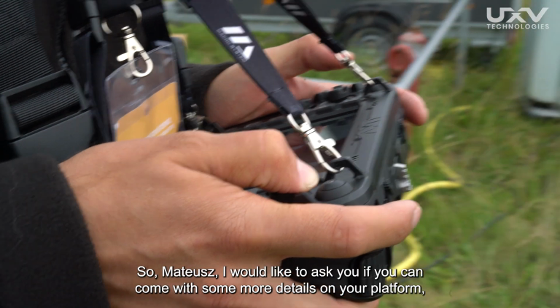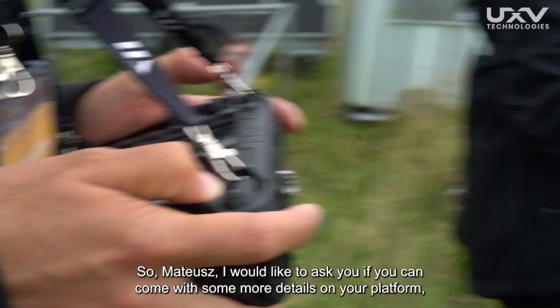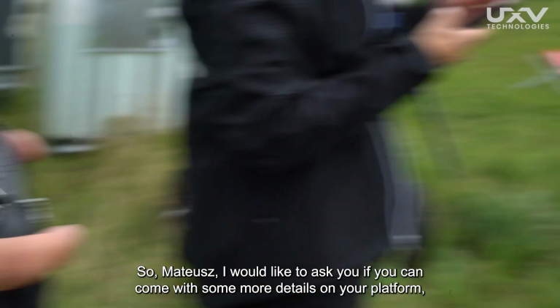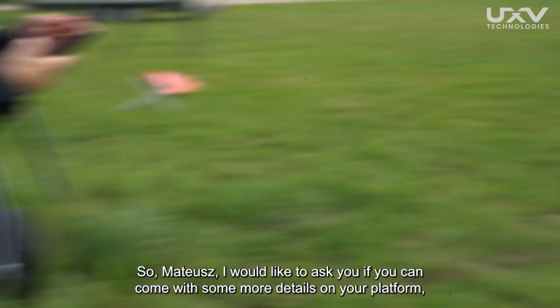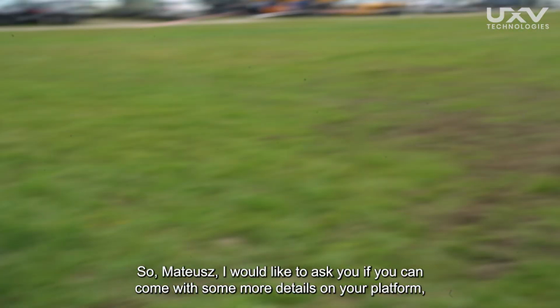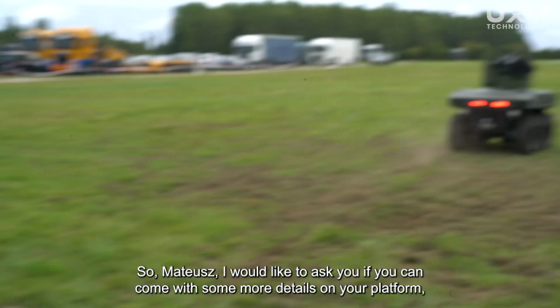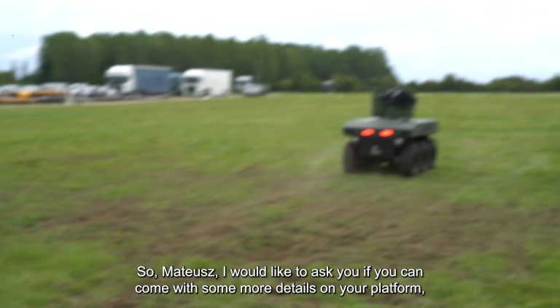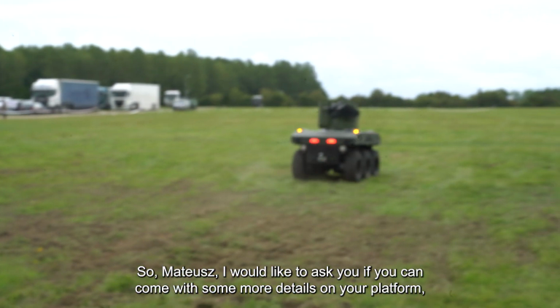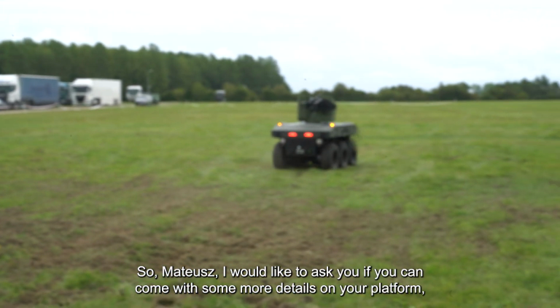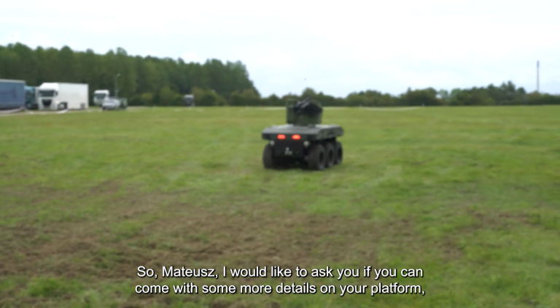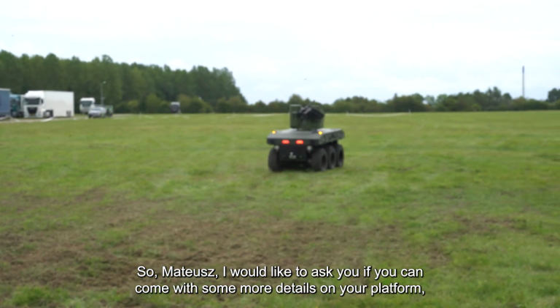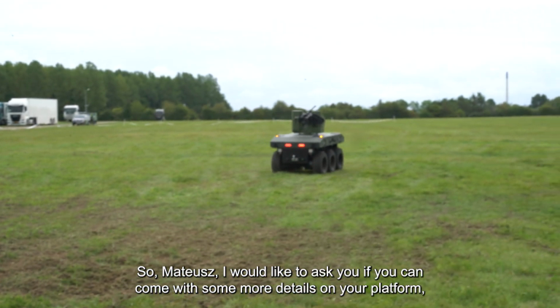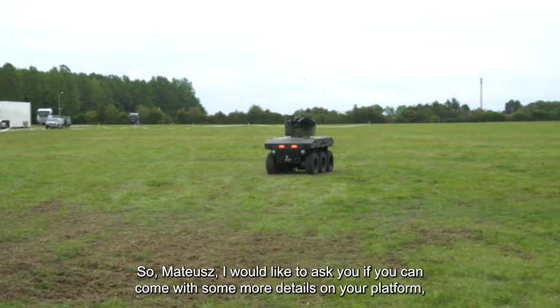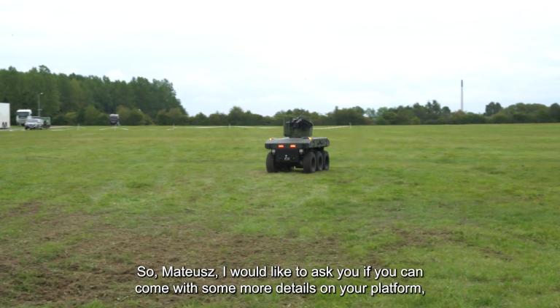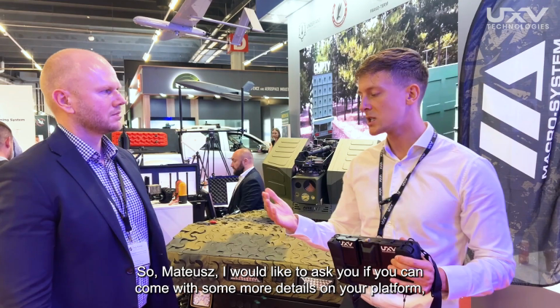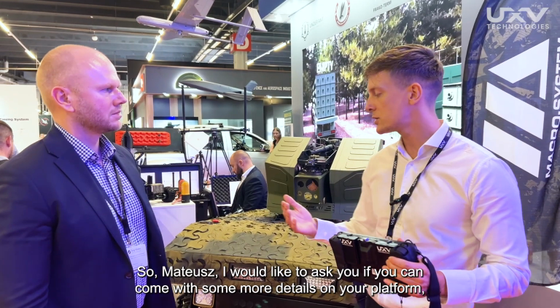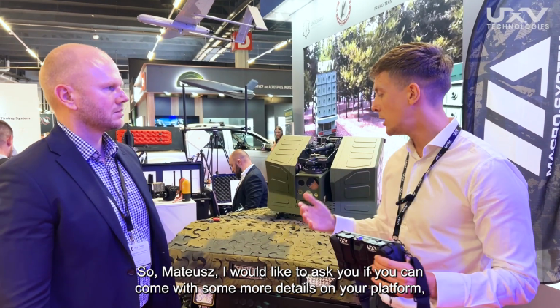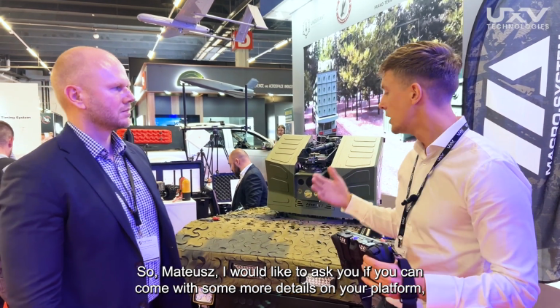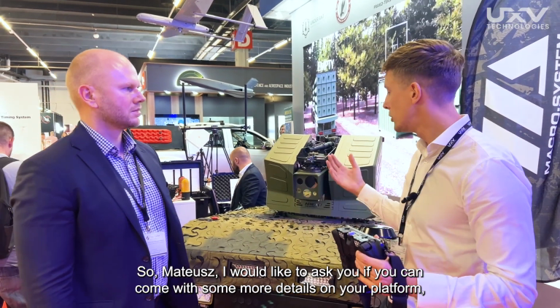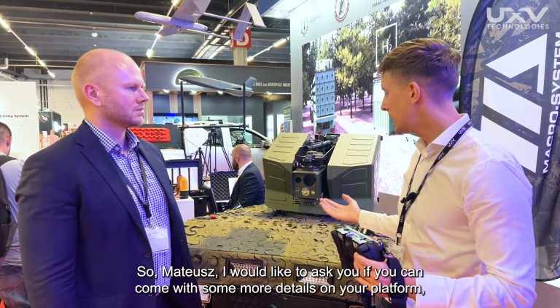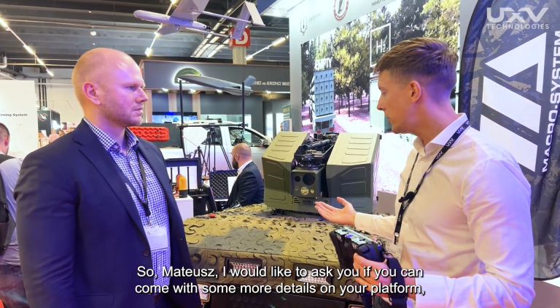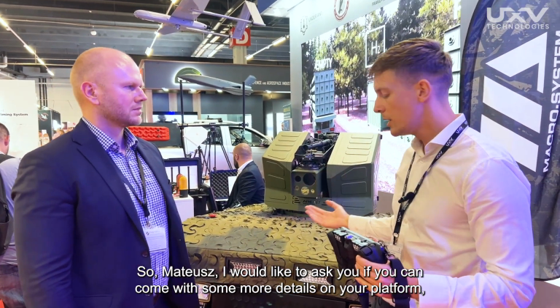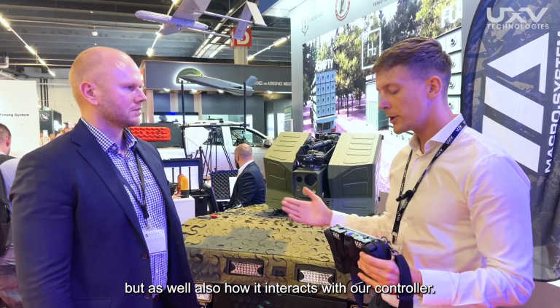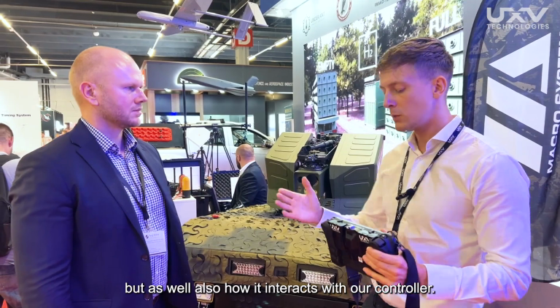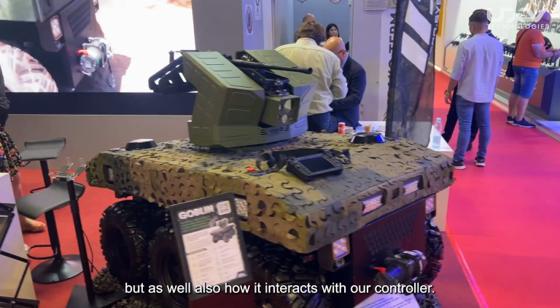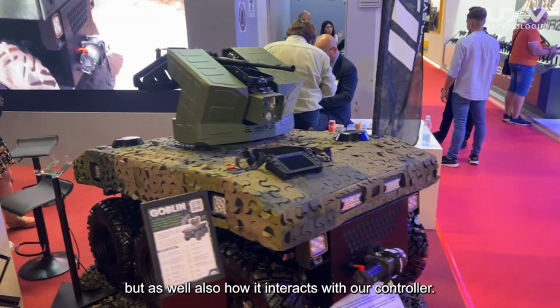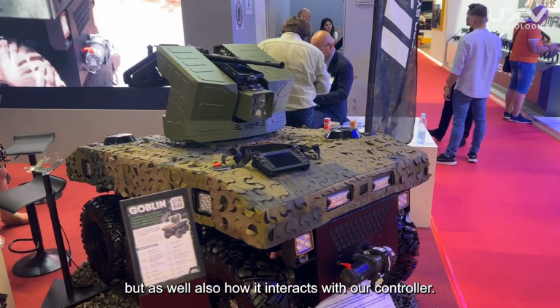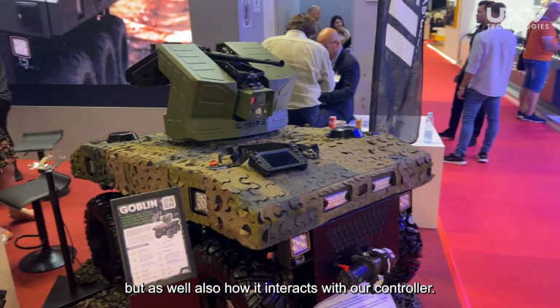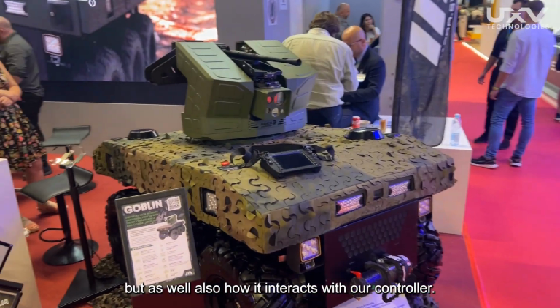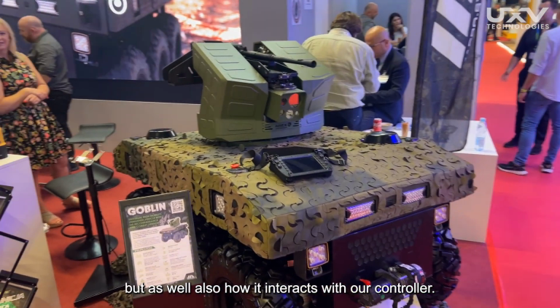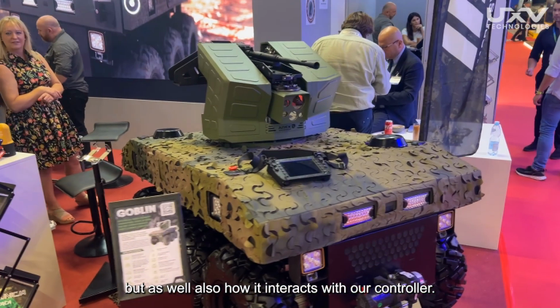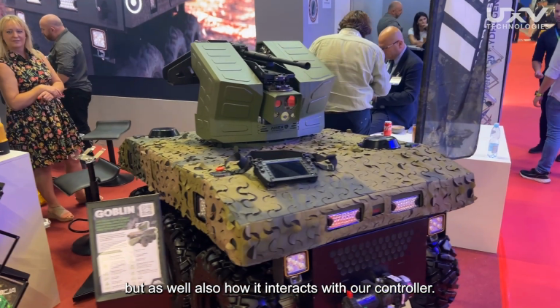So, Mateus, I would like to ask you if you can give some more details on your platform, and also how it interacts with our controller.